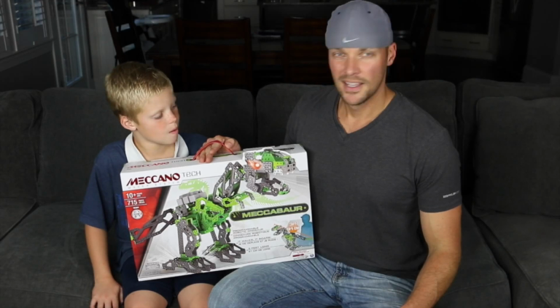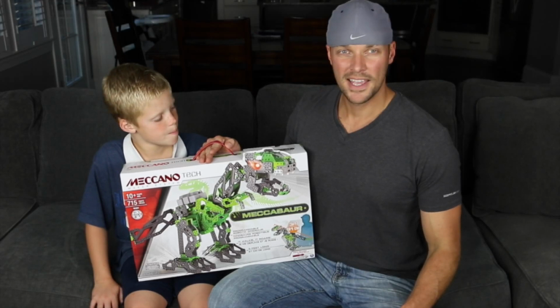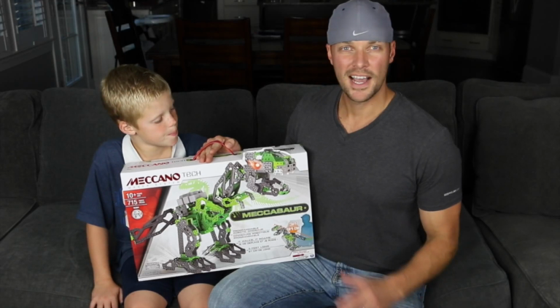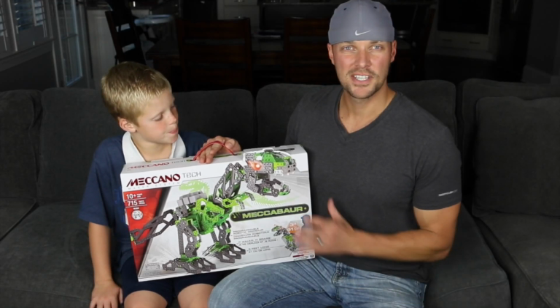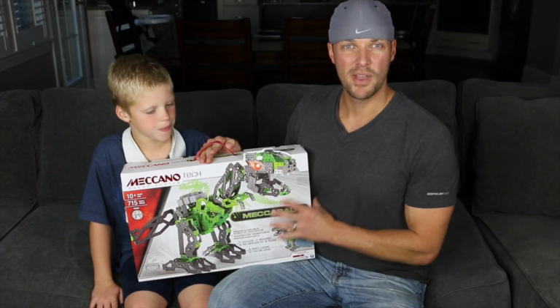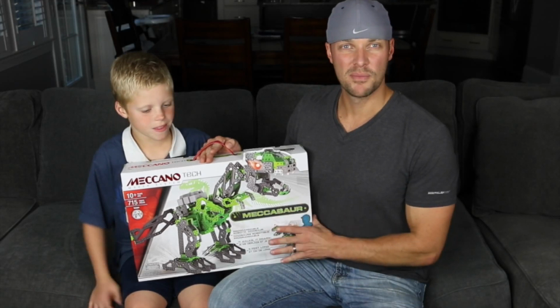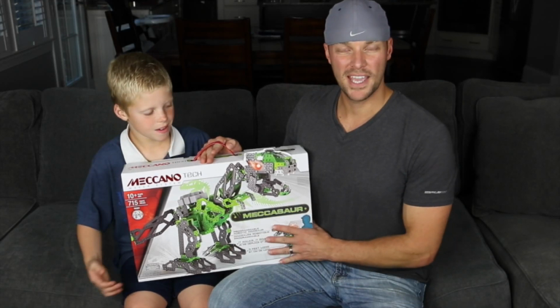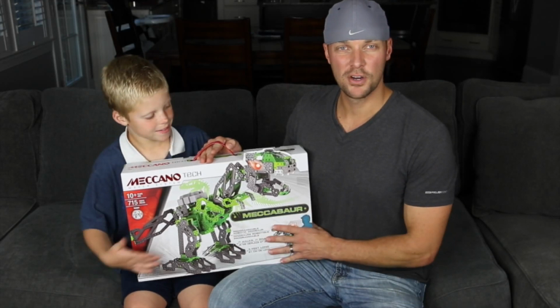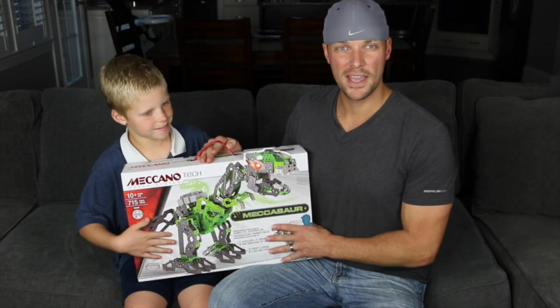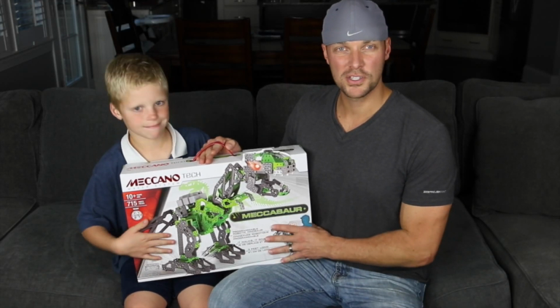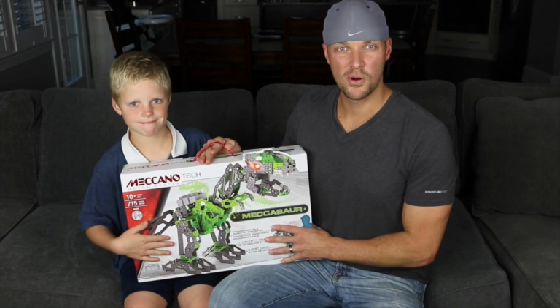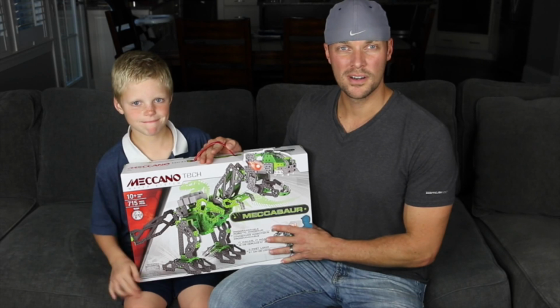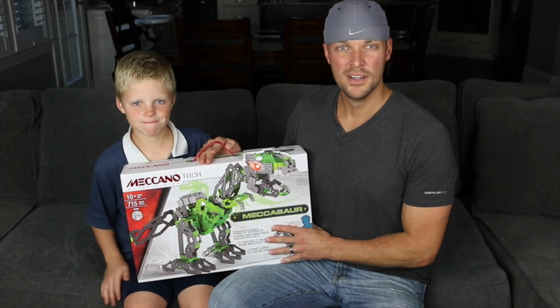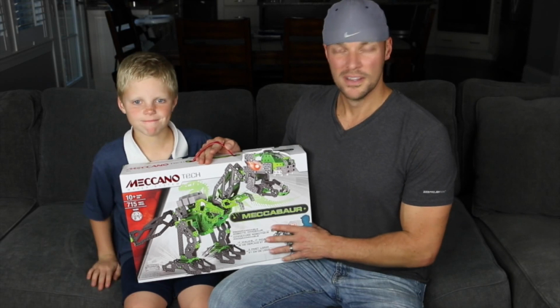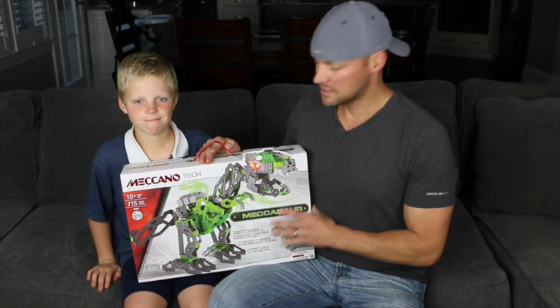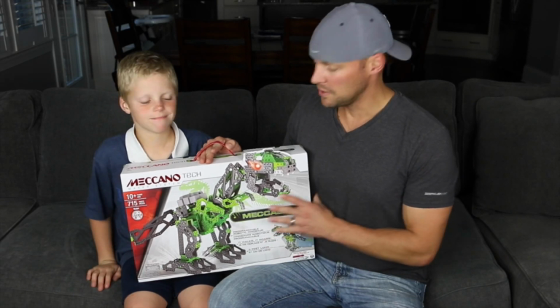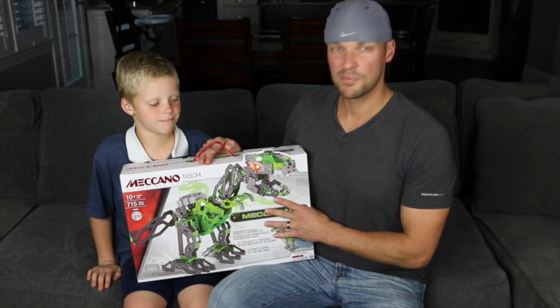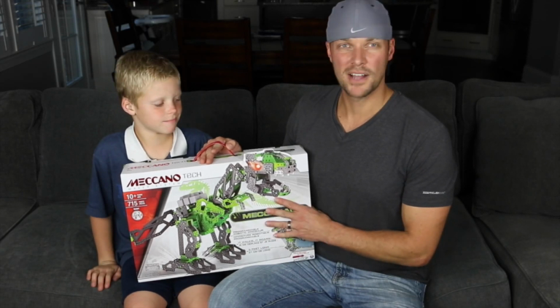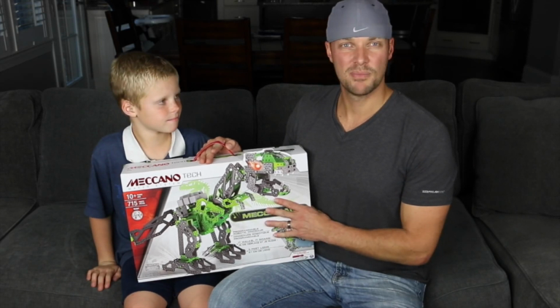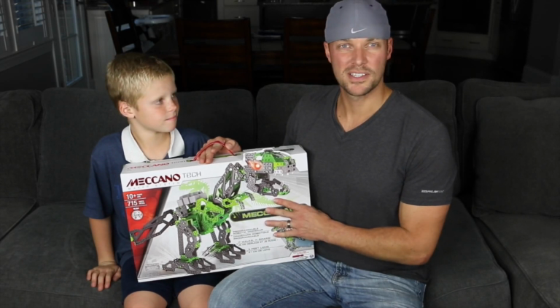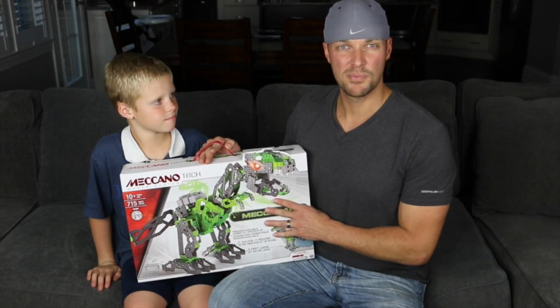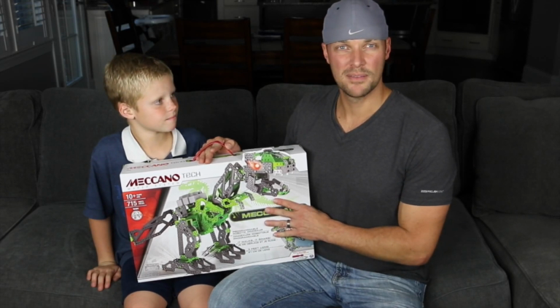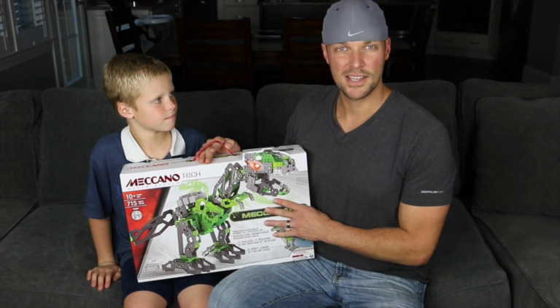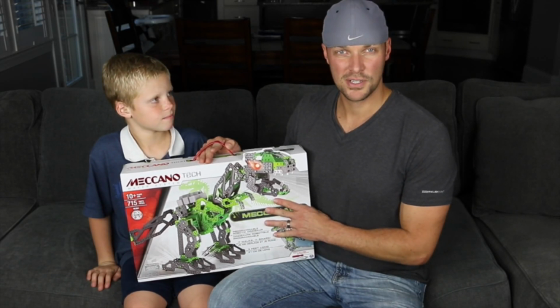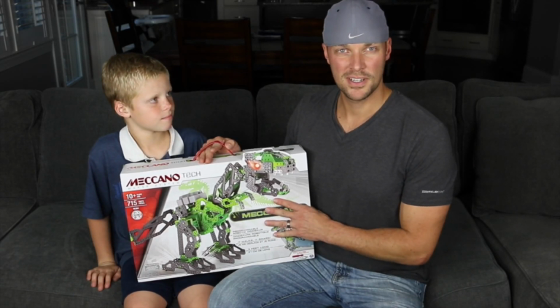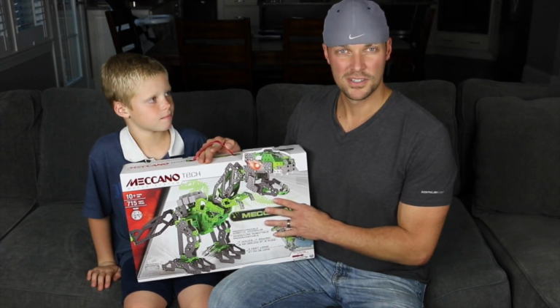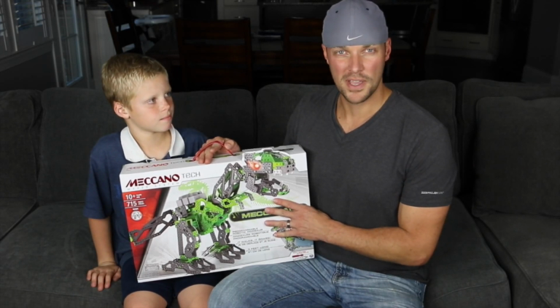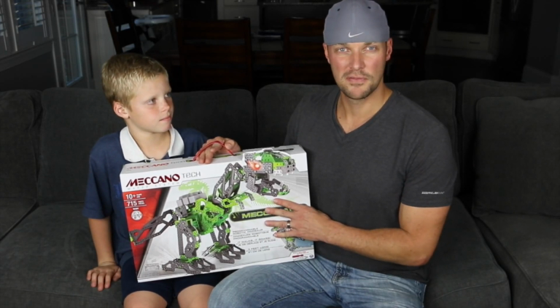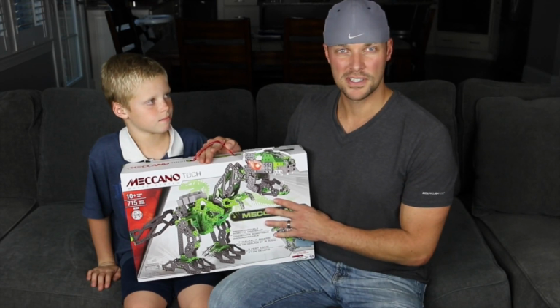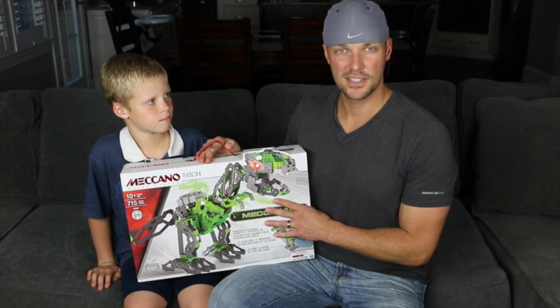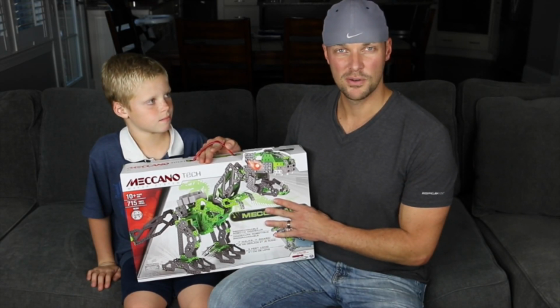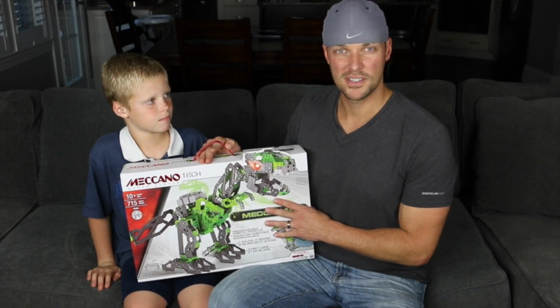Hey guys, today we have the Meccano Megasaur. This video is sponsored by Spin Master, so thank you for sending it to us.